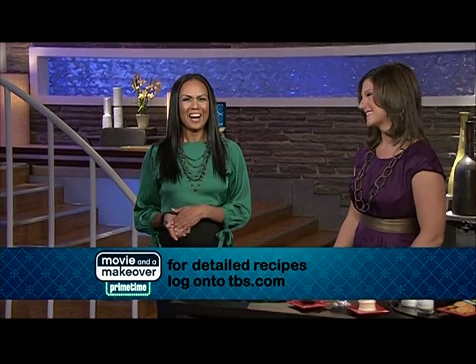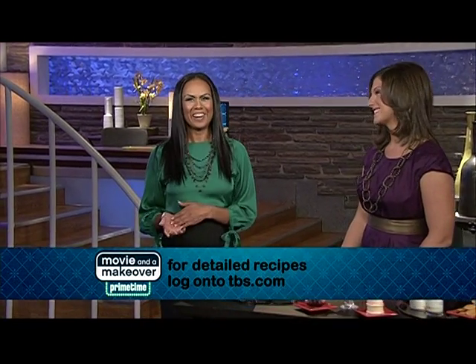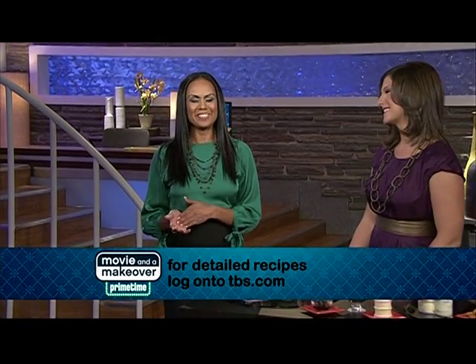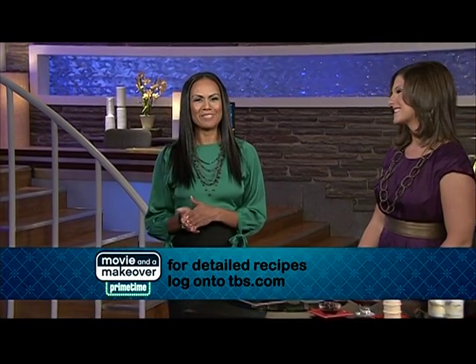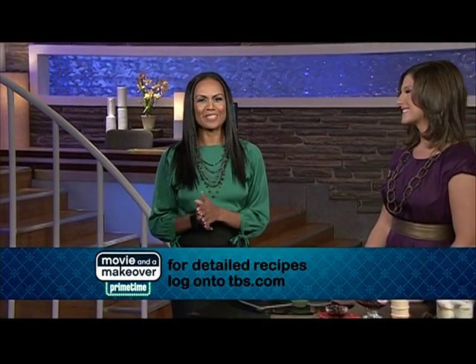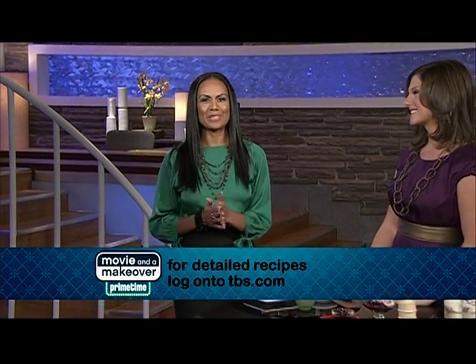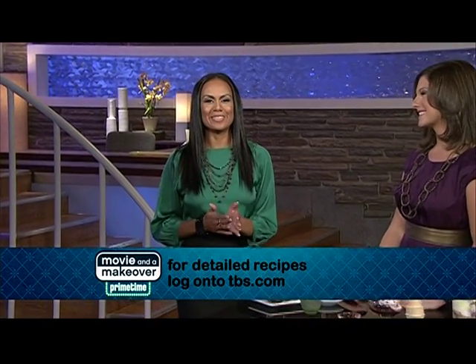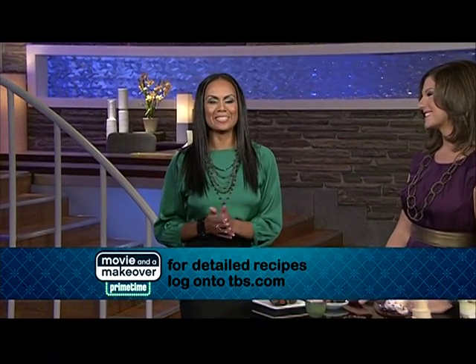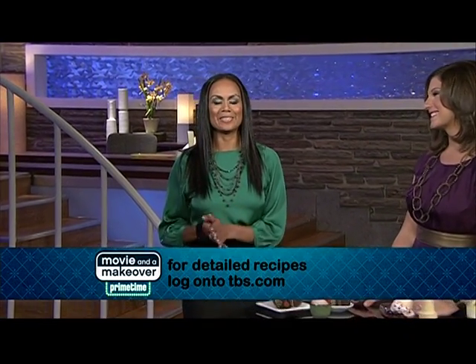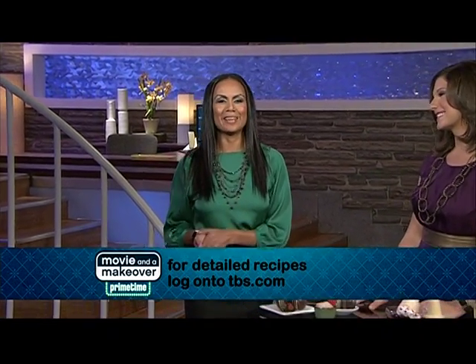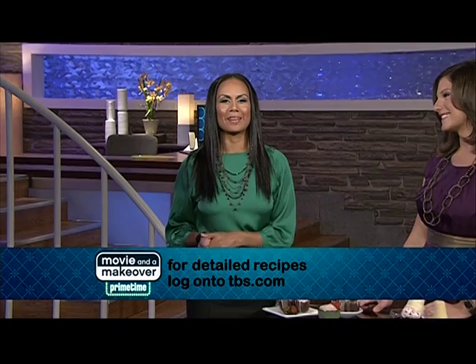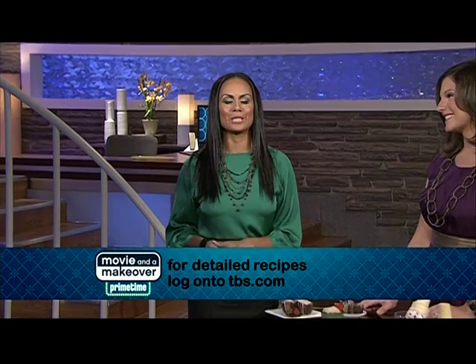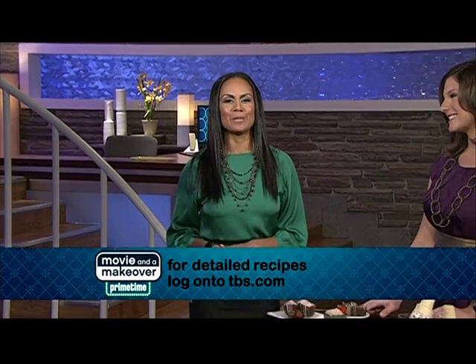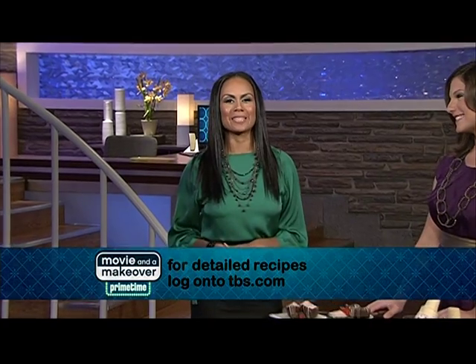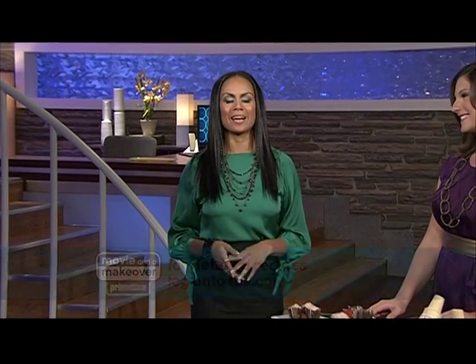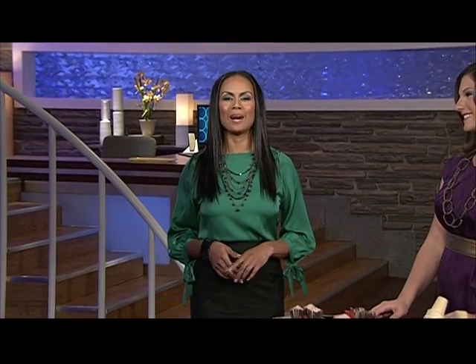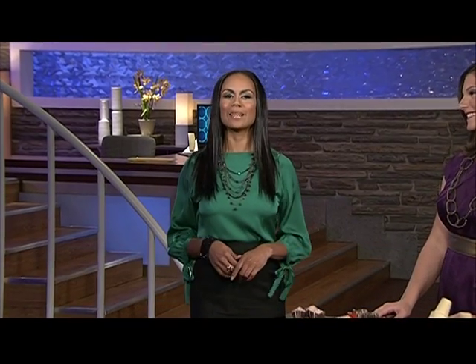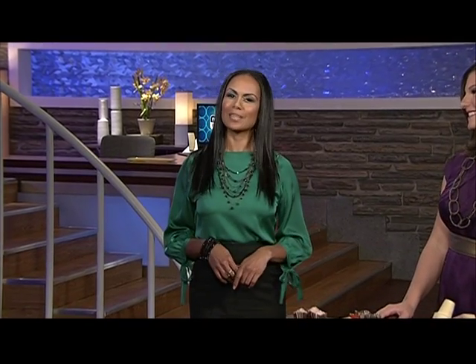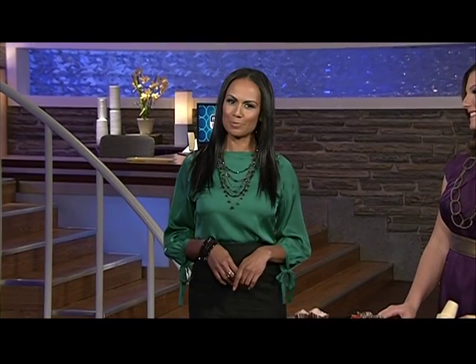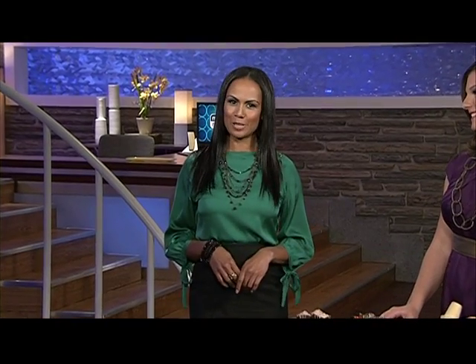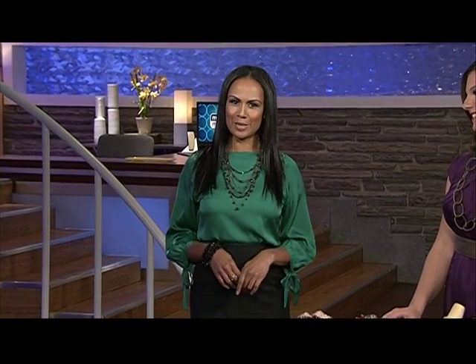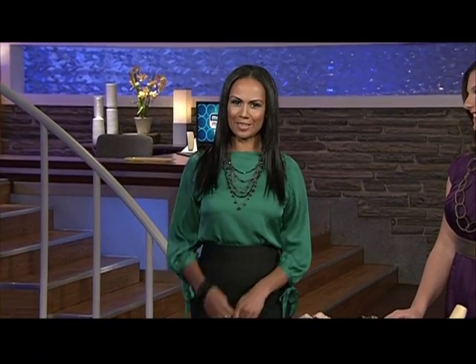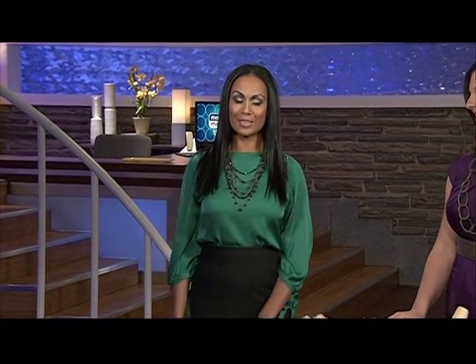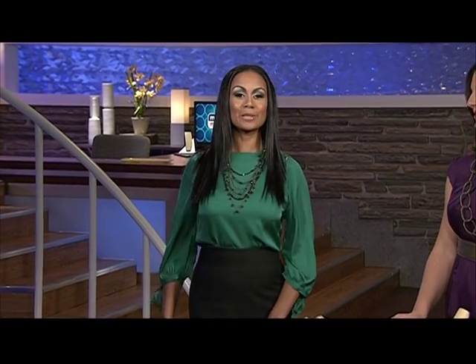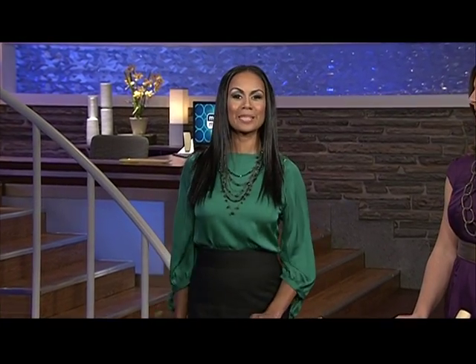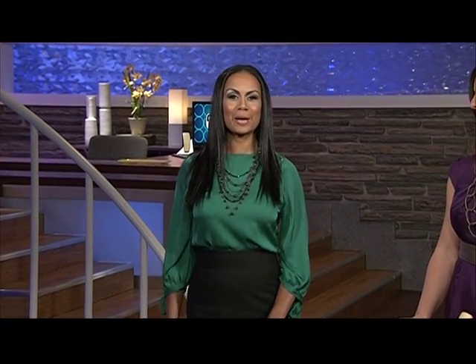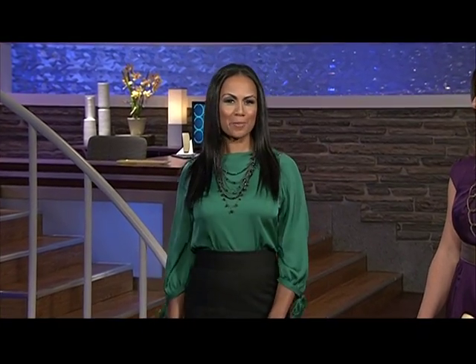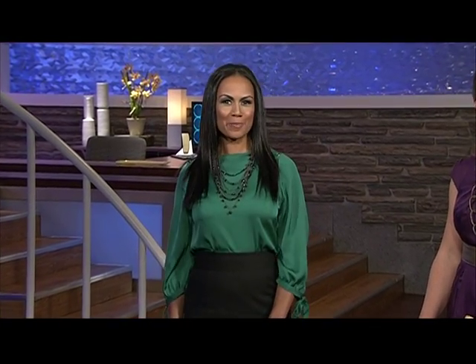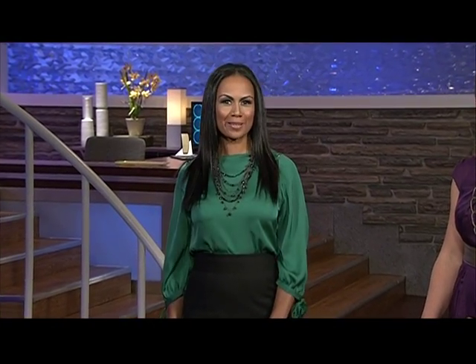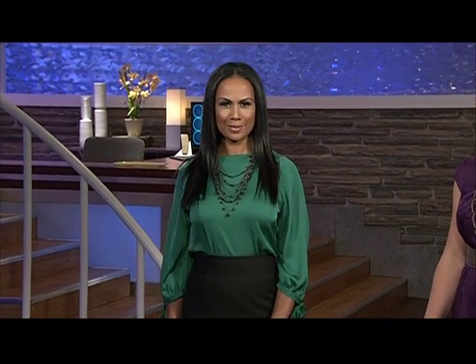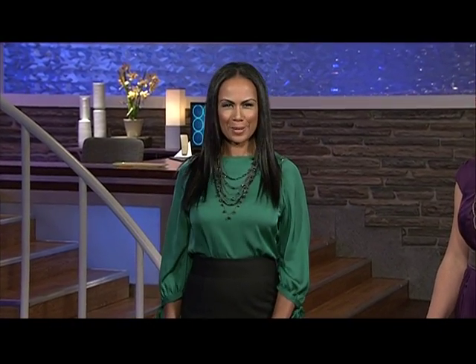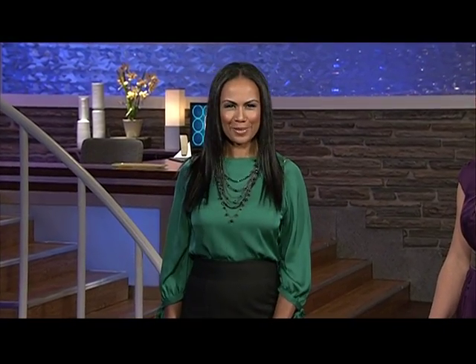All right, for more recipe details, log on to tbs.com and click on Movie Makeover. Until next time, I'm Mia Butler. Stay beautiful.